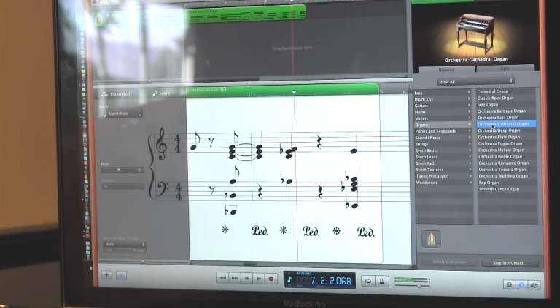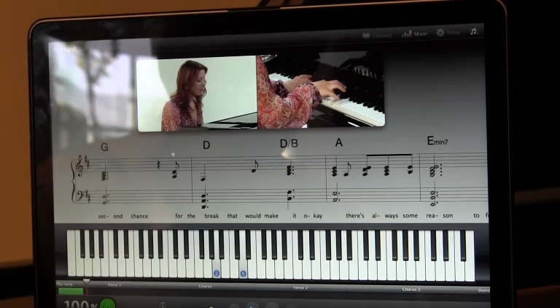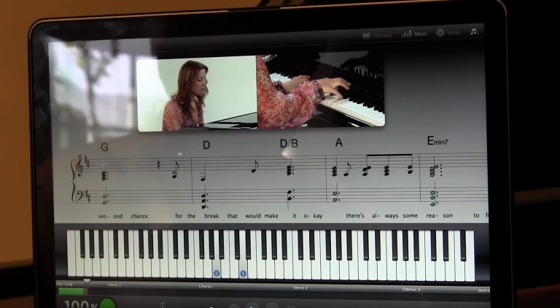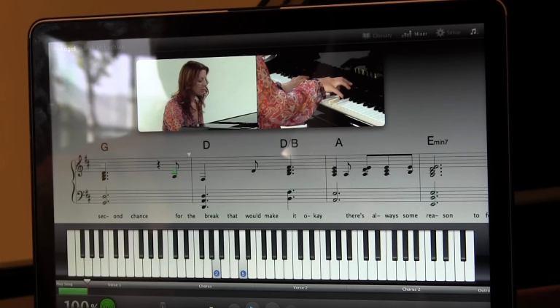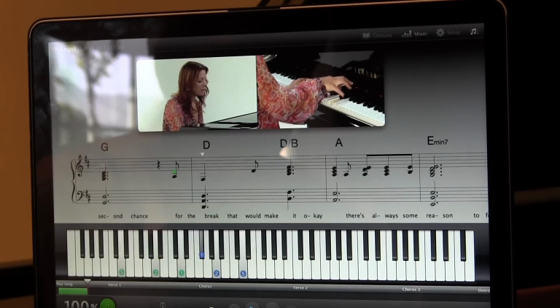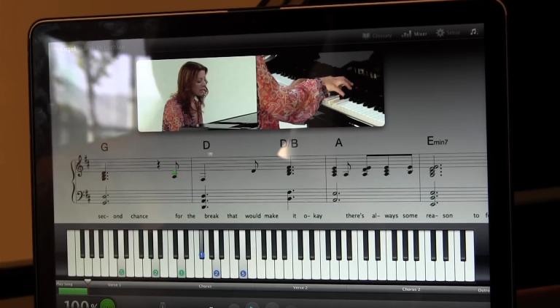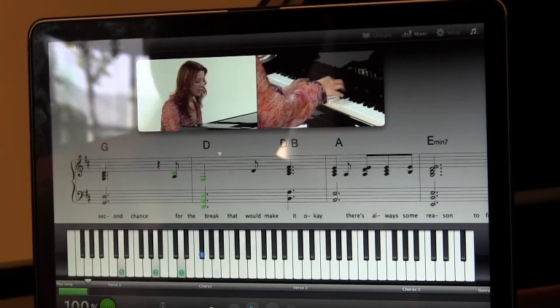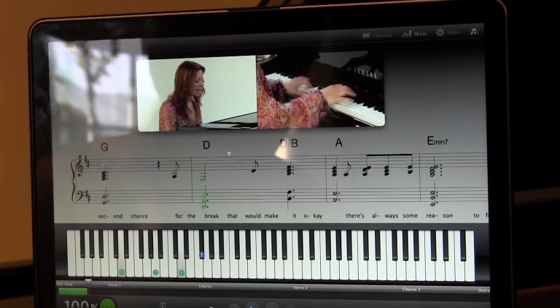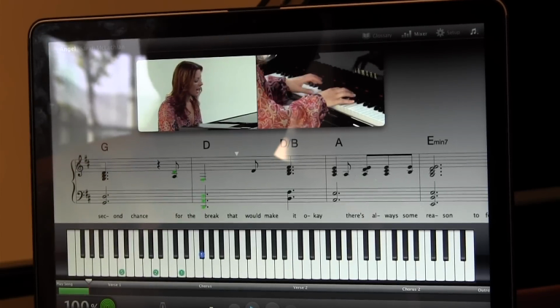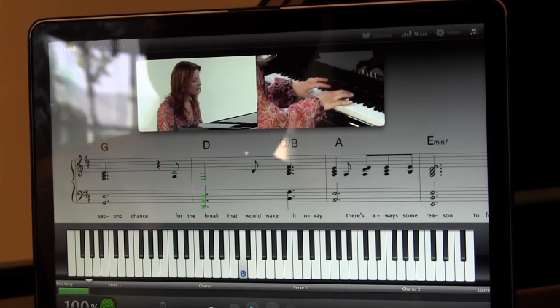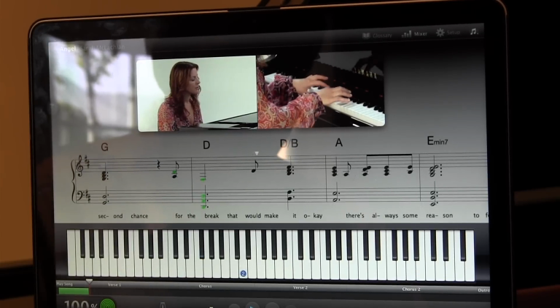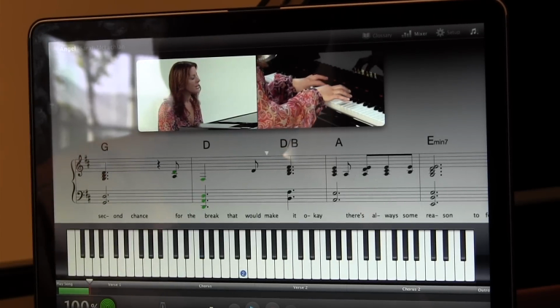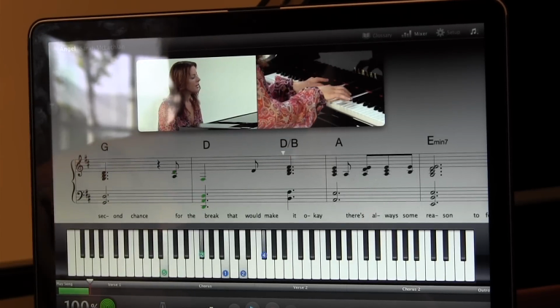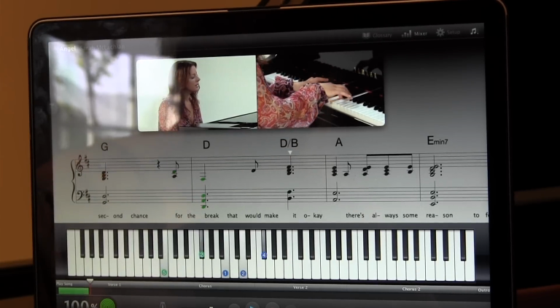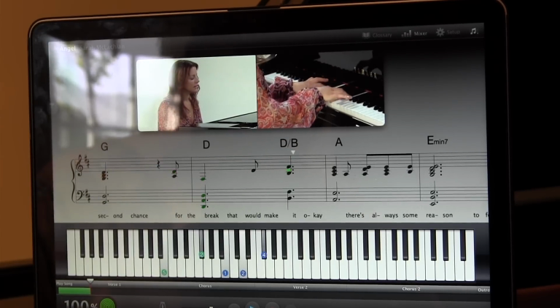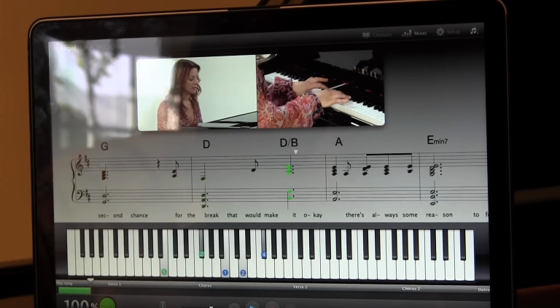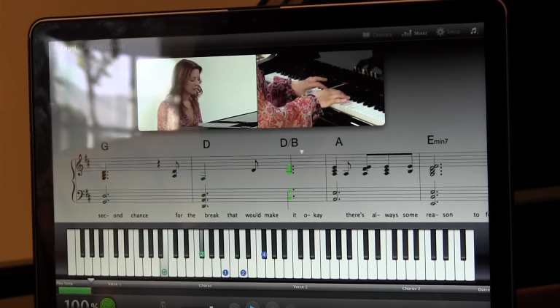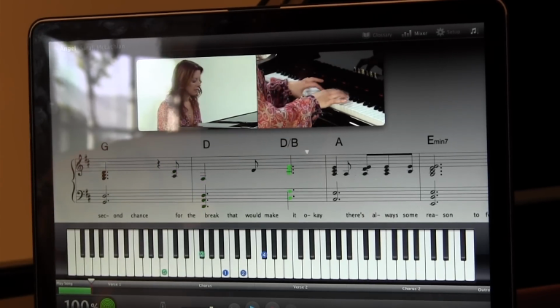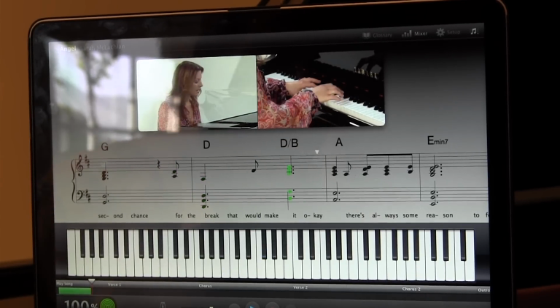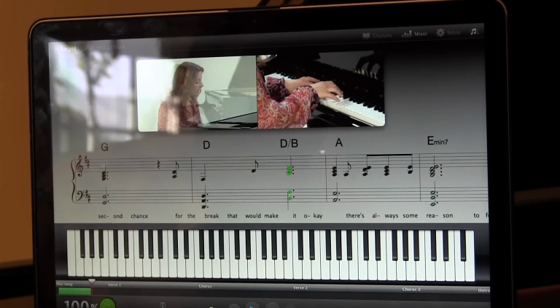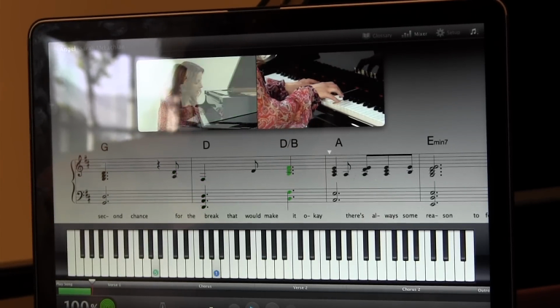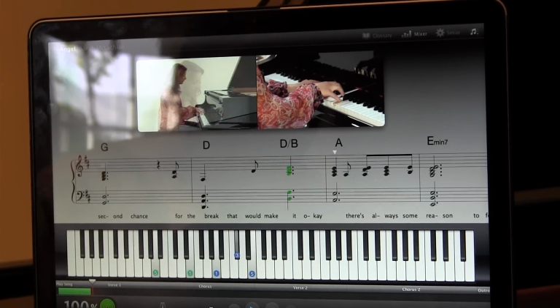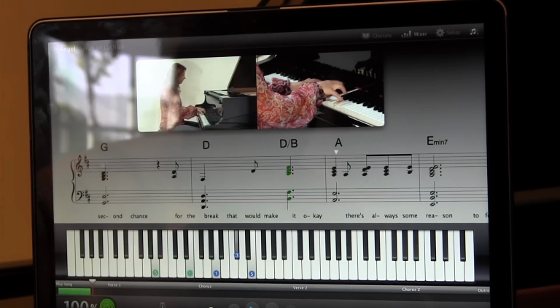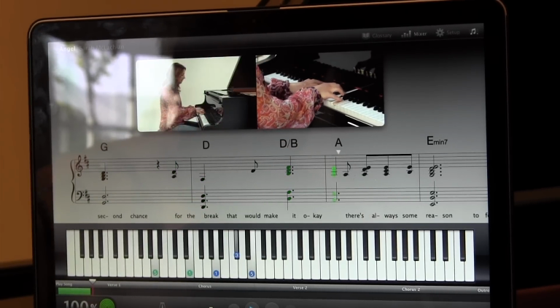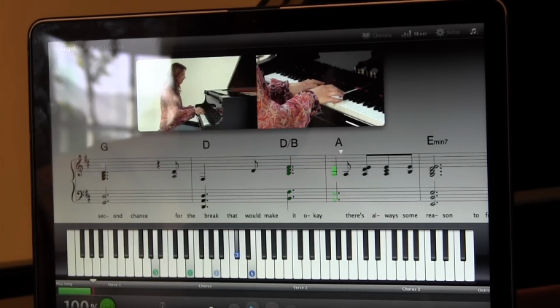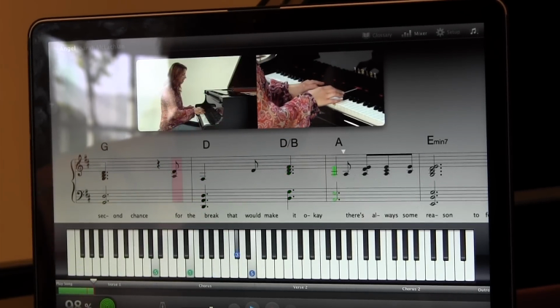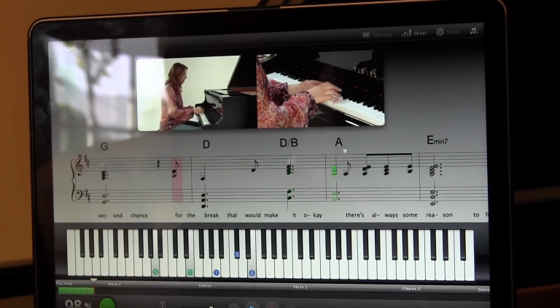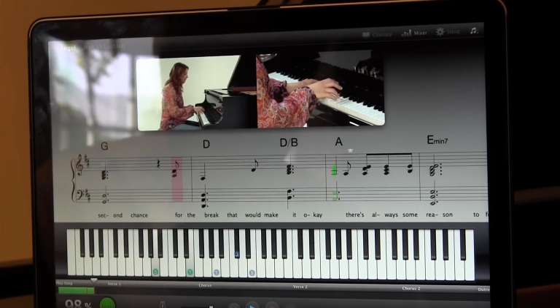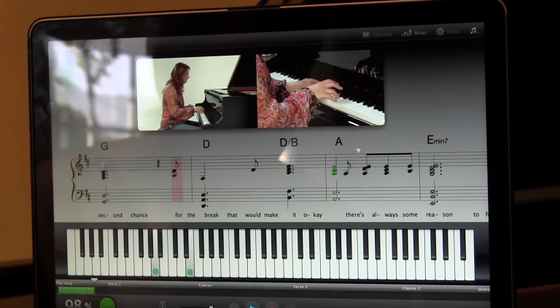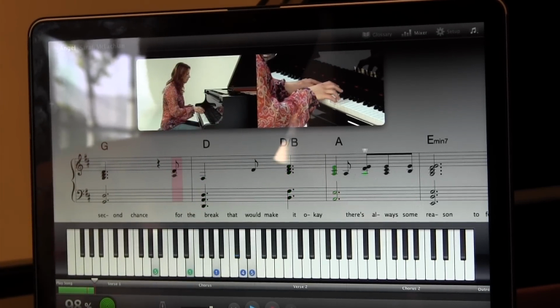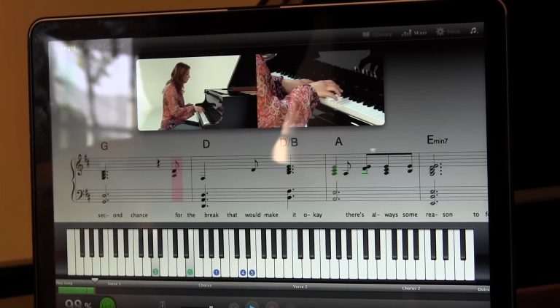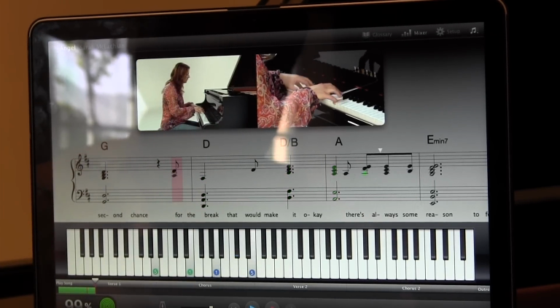The system also allows you to take lessons from and play along with artists such as Sarah McLachlan.